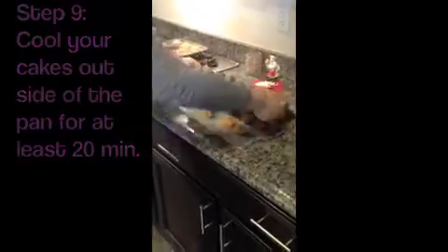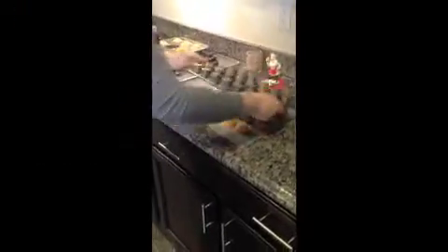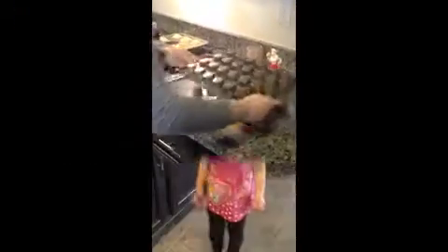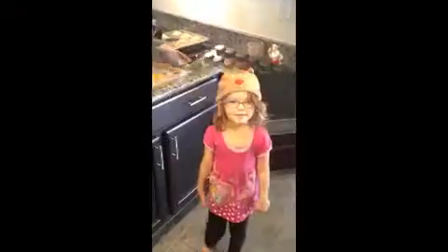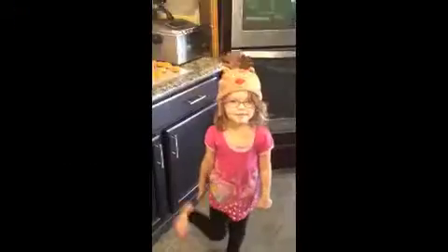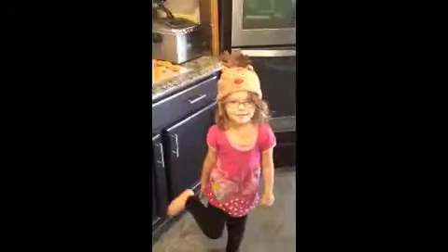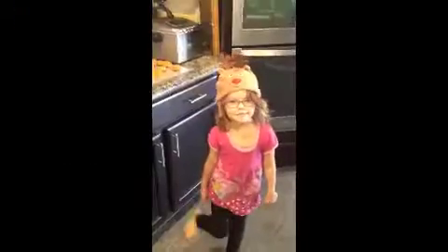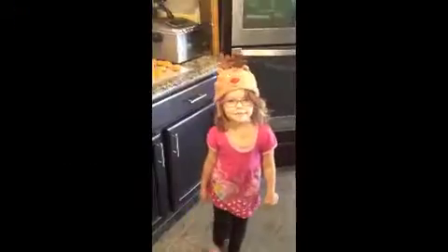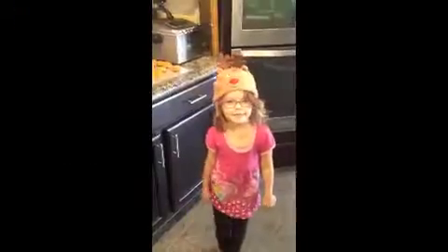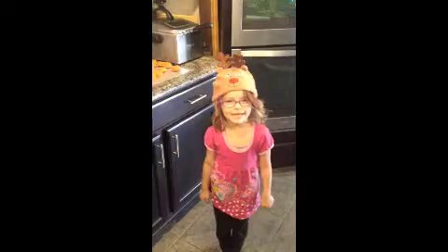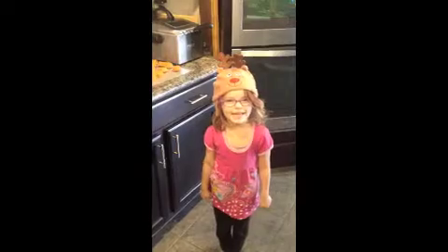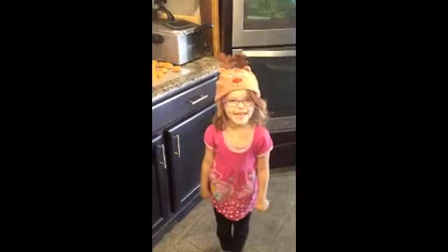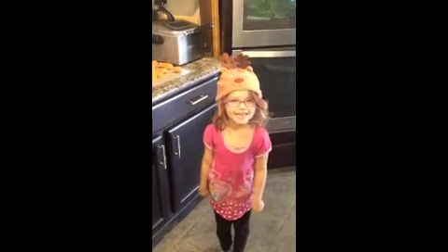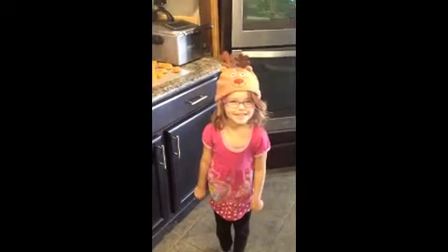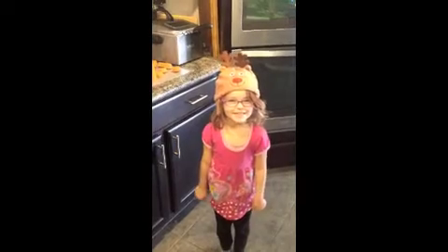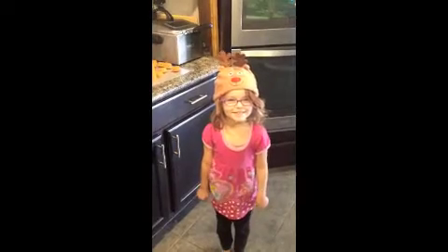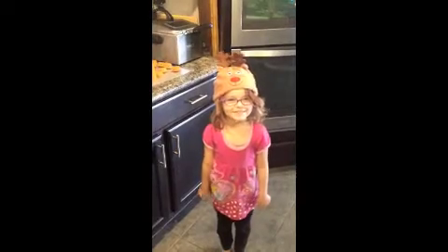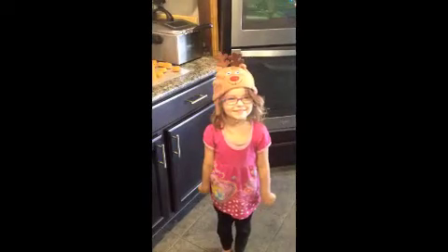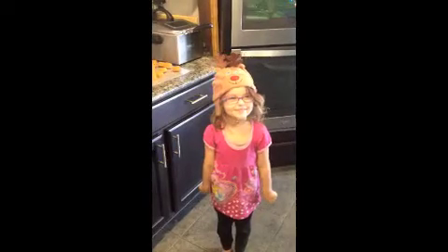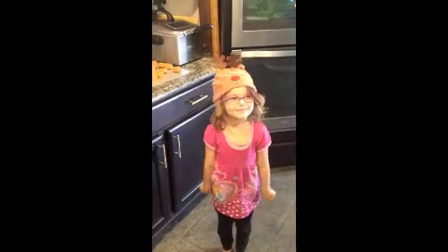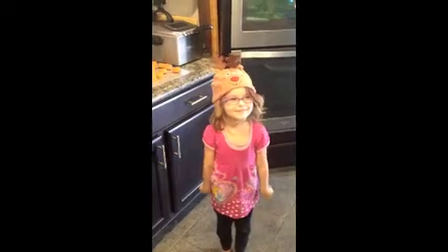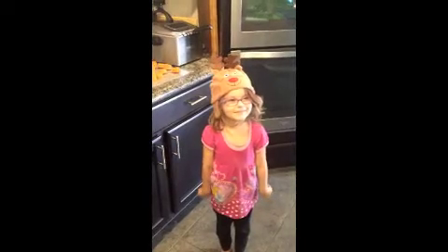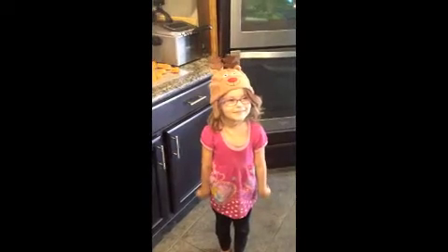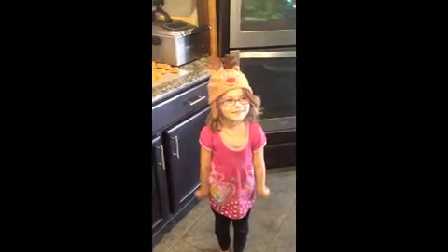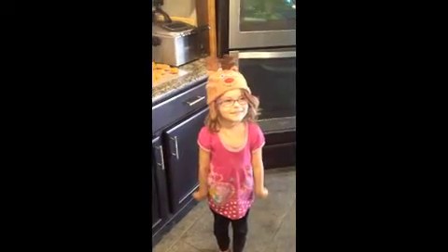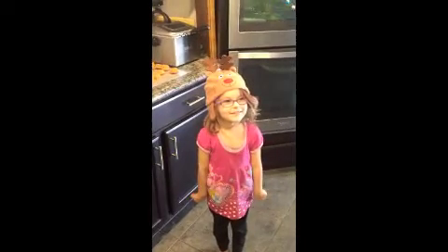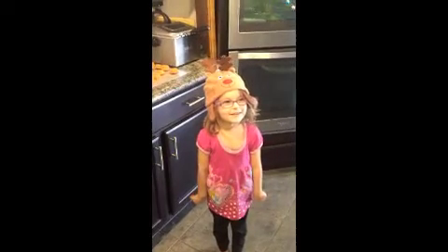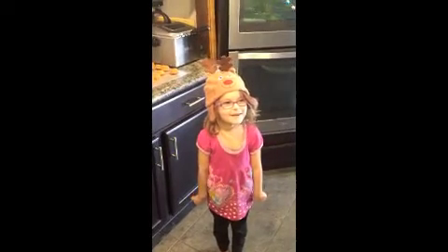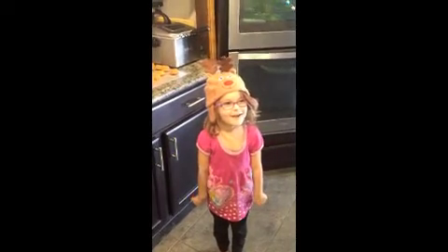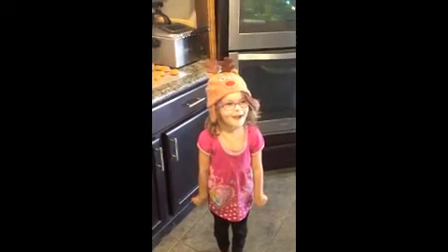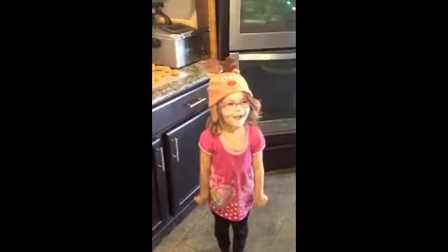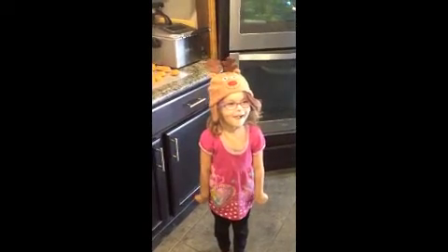I thought you said we're making cake. I did make cake. It's cake in the shape of a cup.